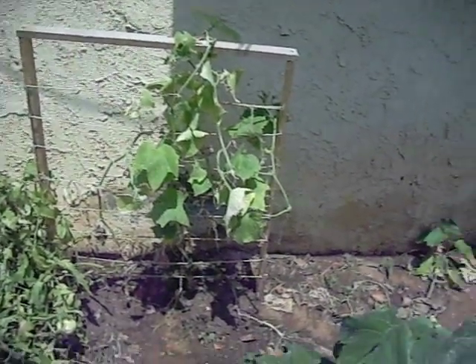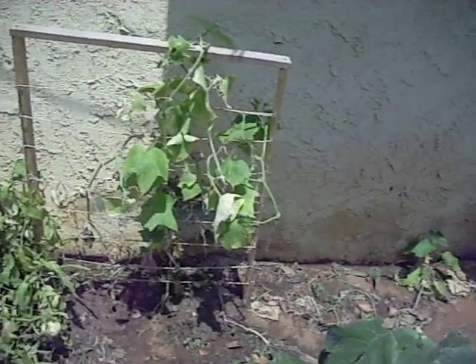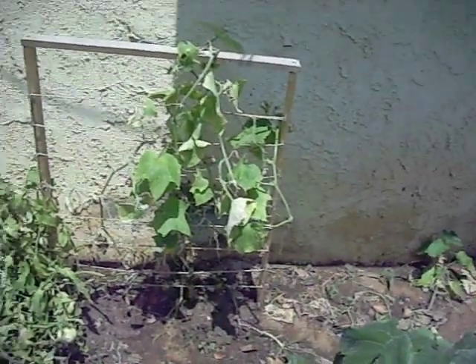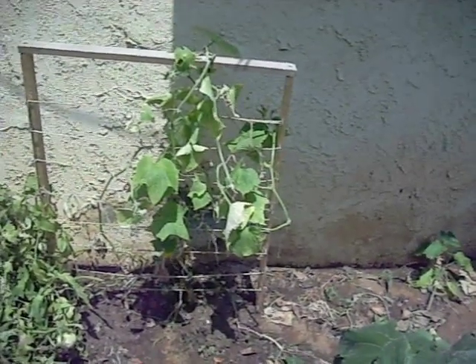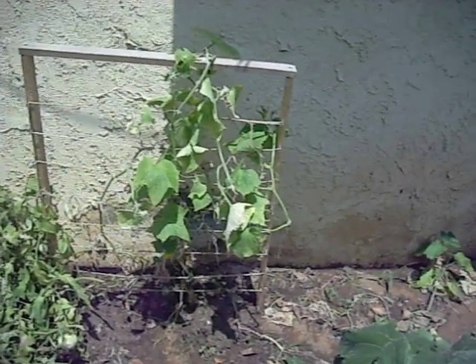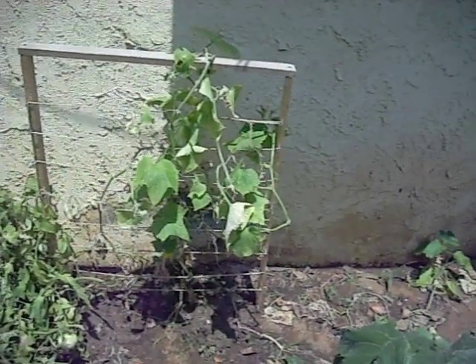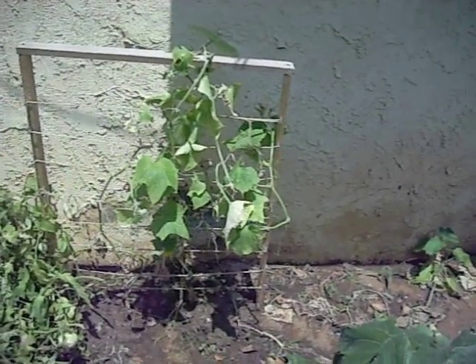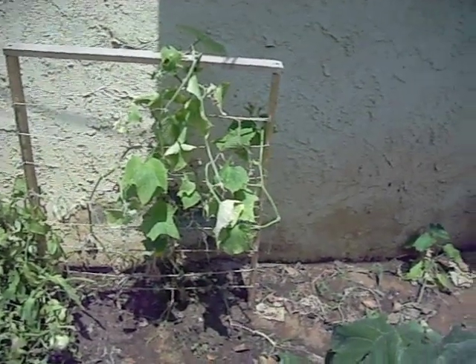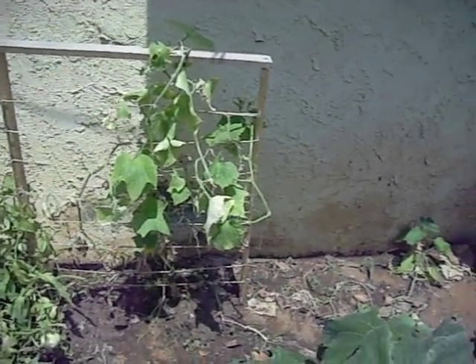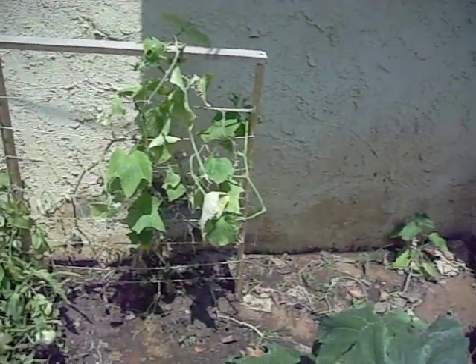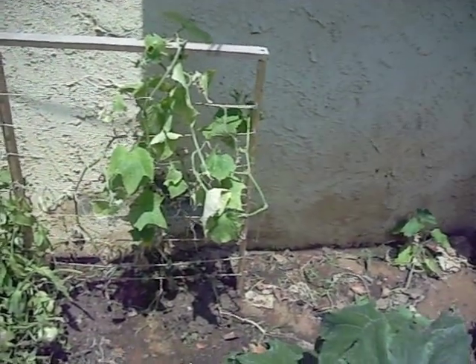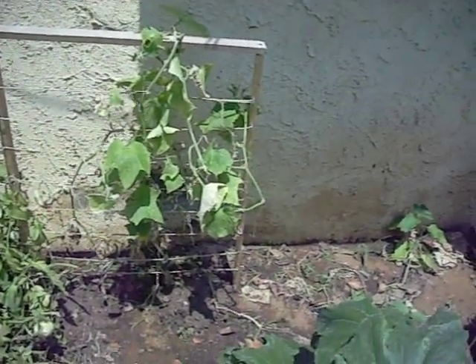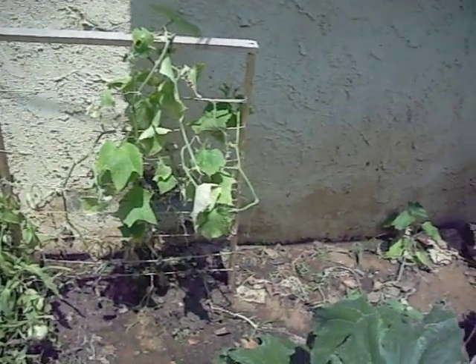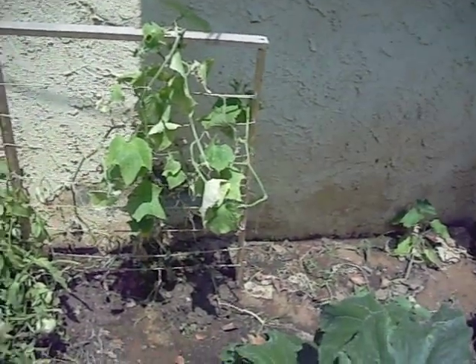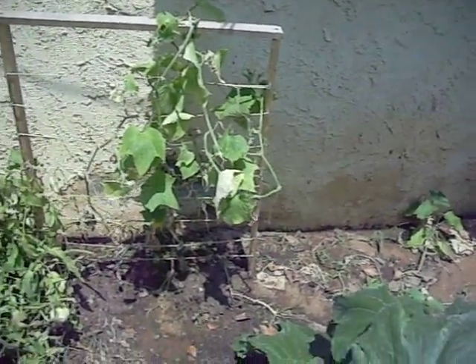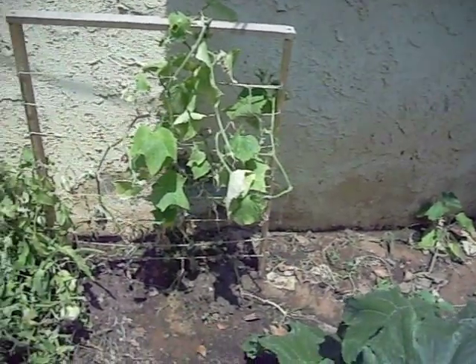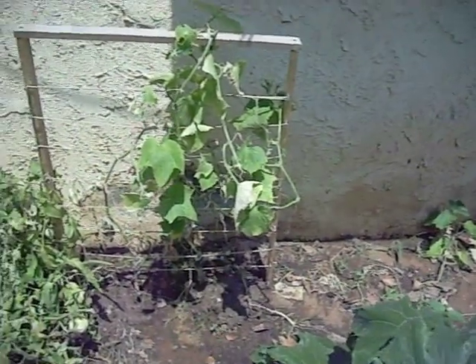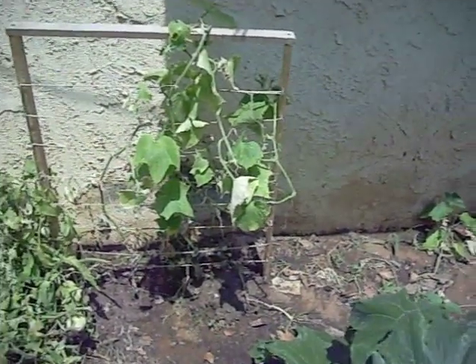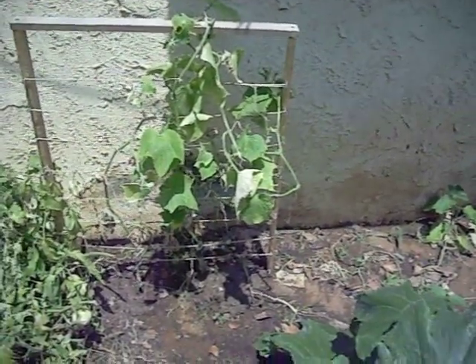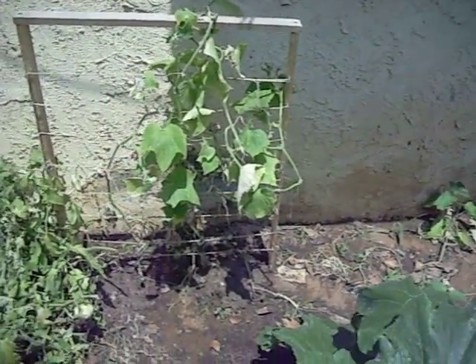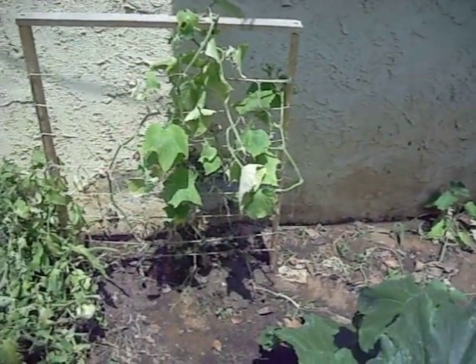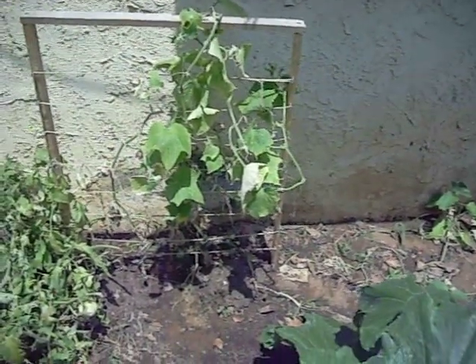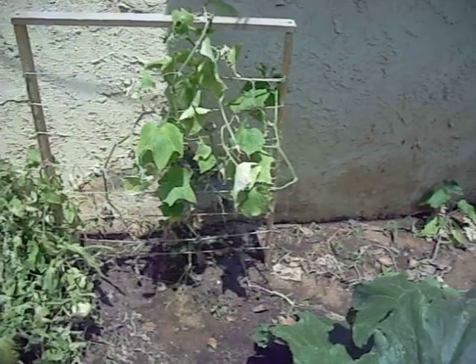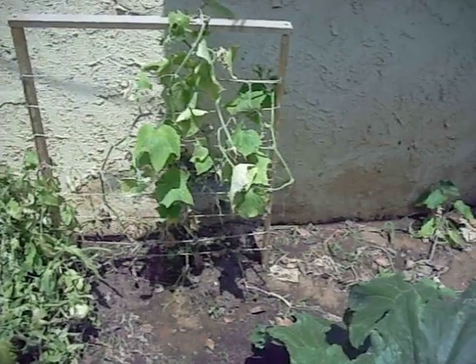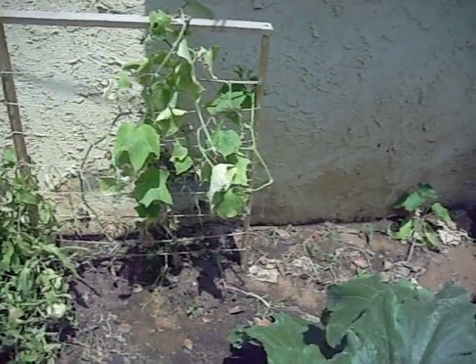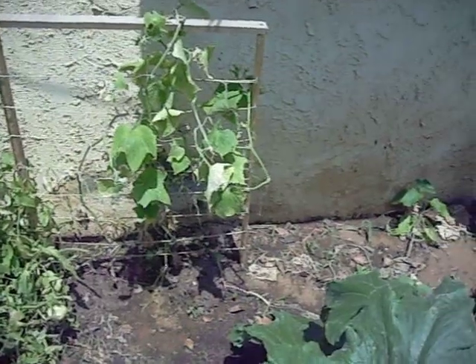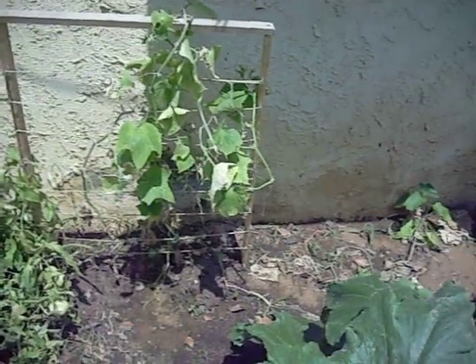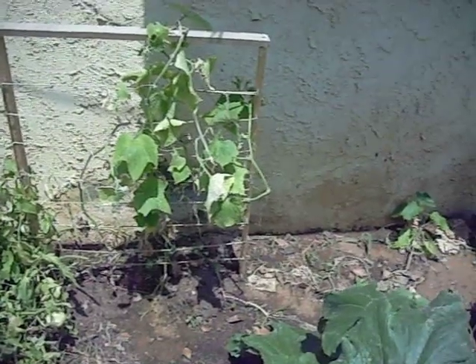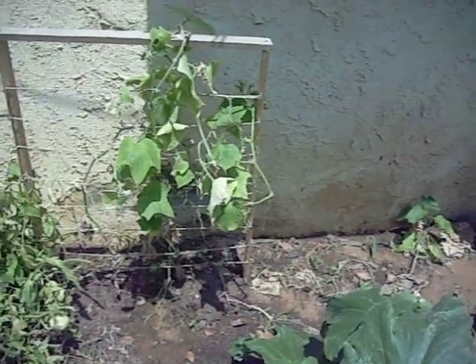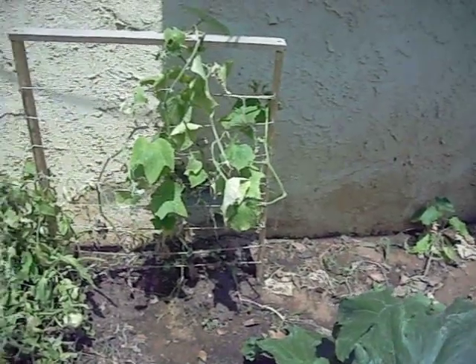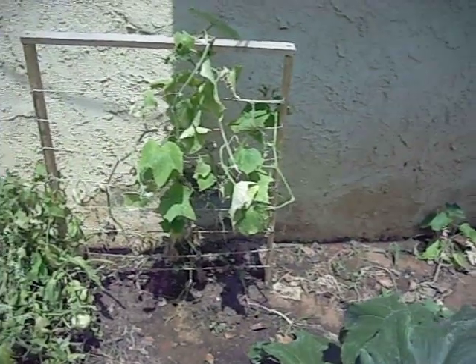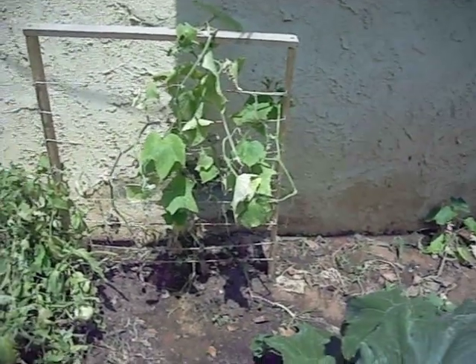Wednesday, August 10th, a little bit afternoon, sunny California.